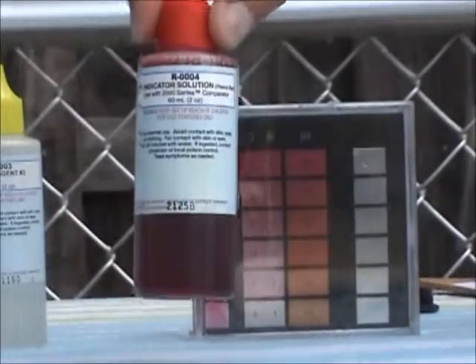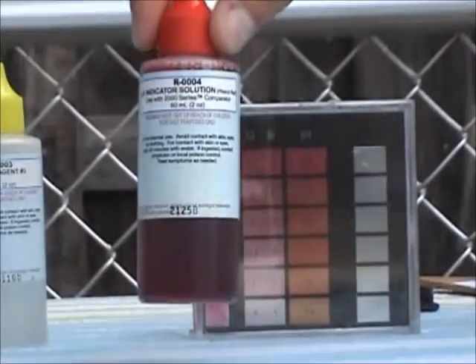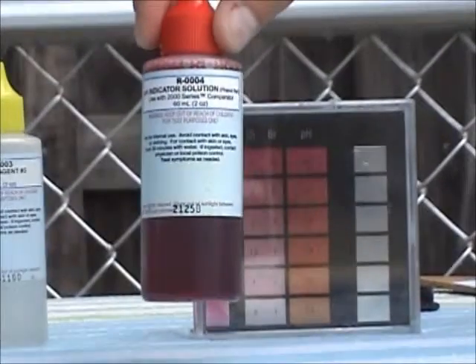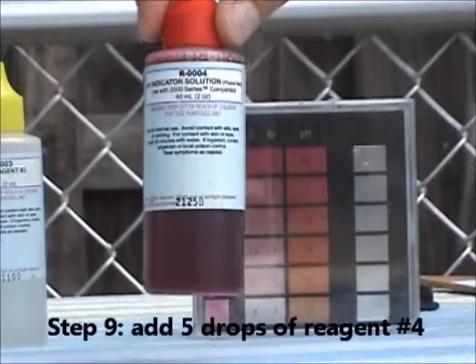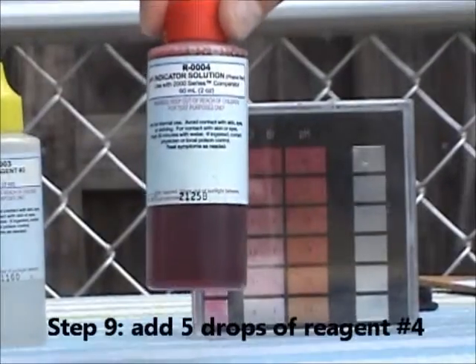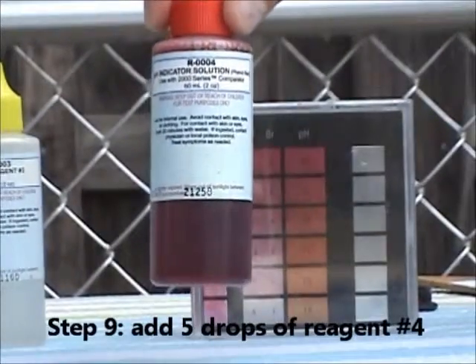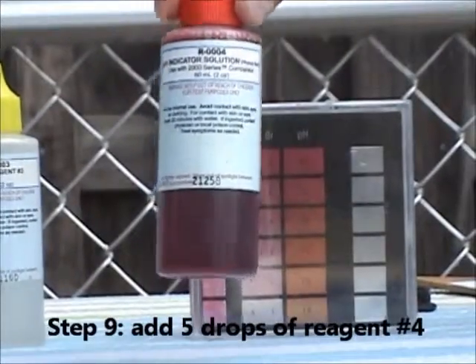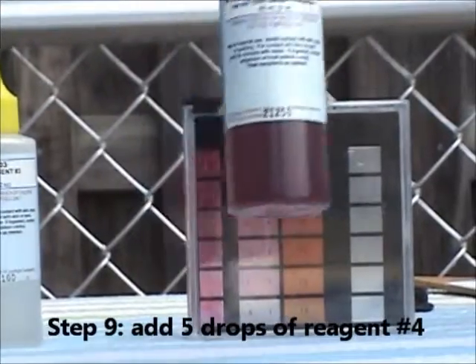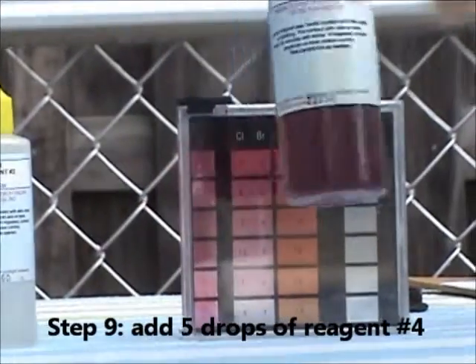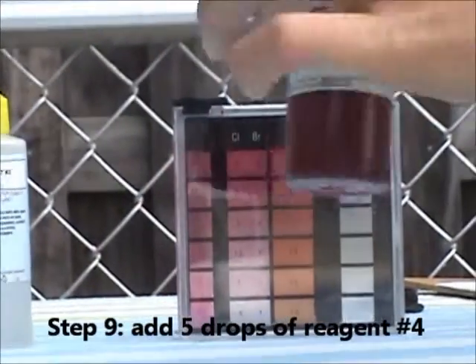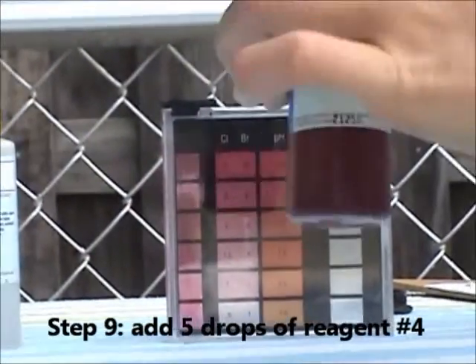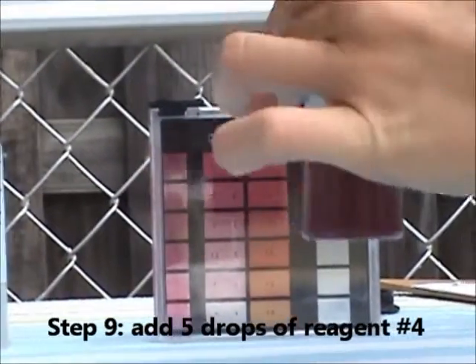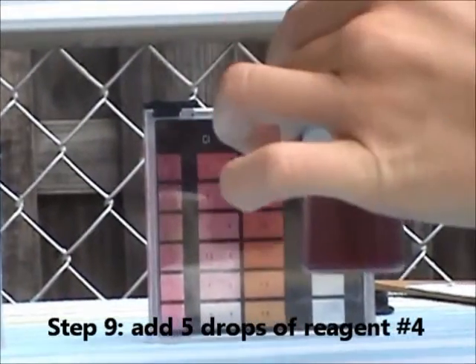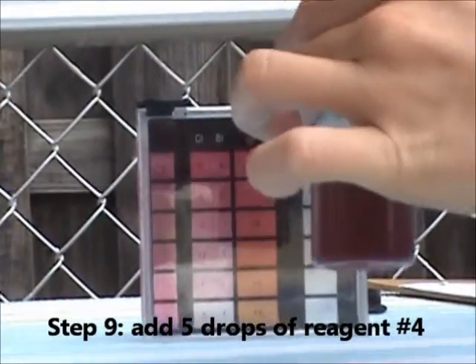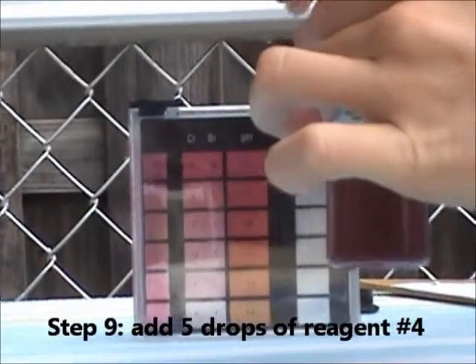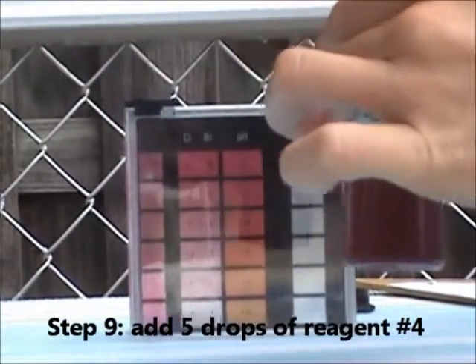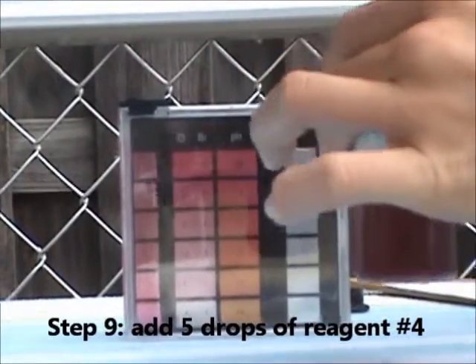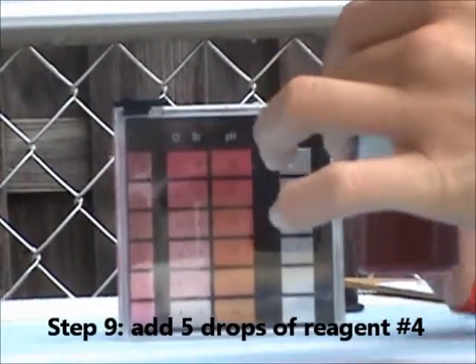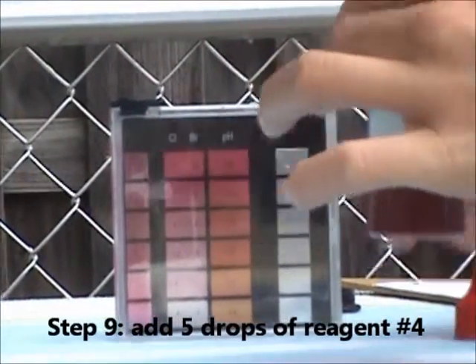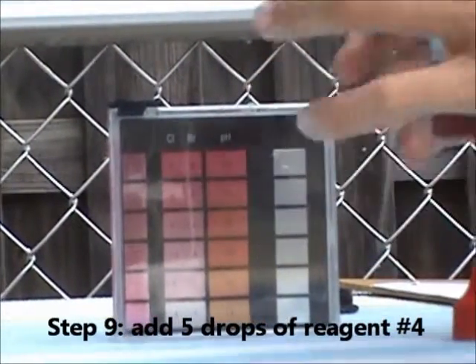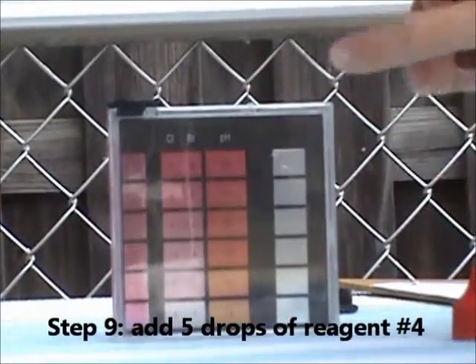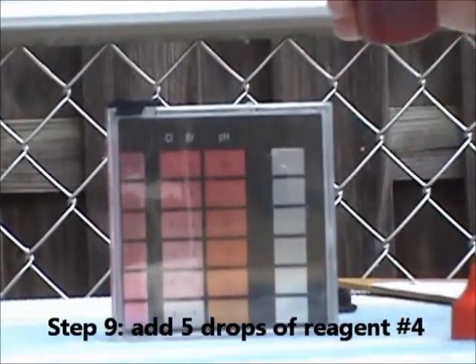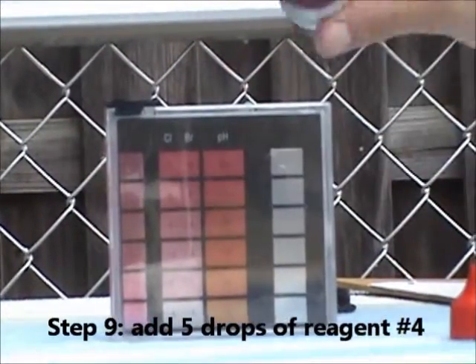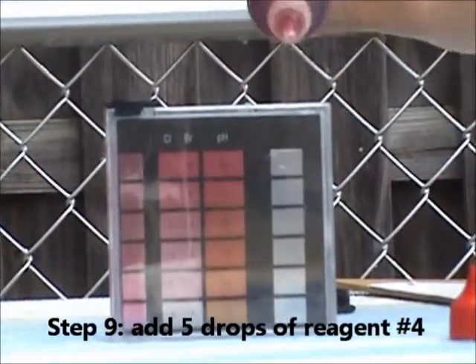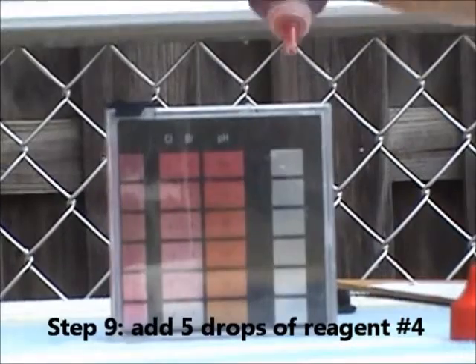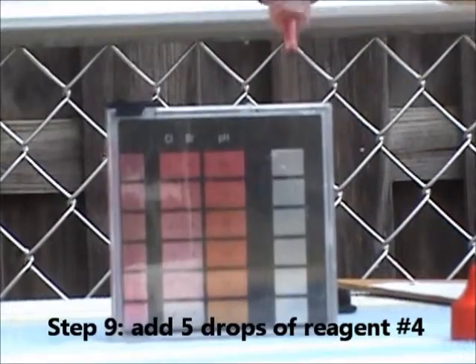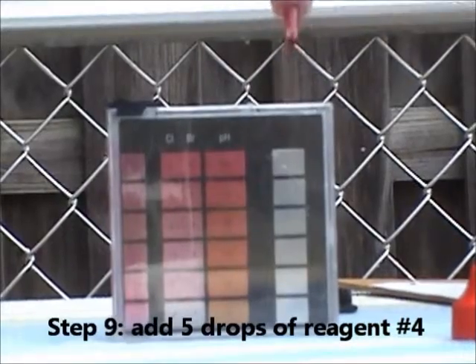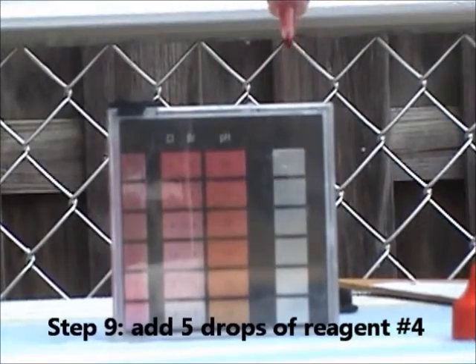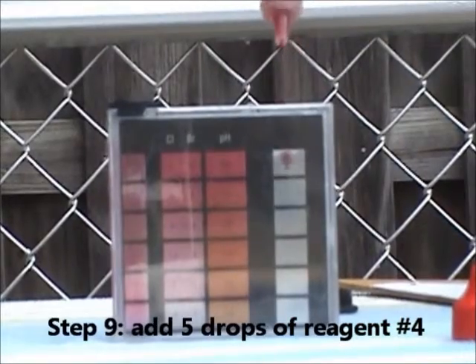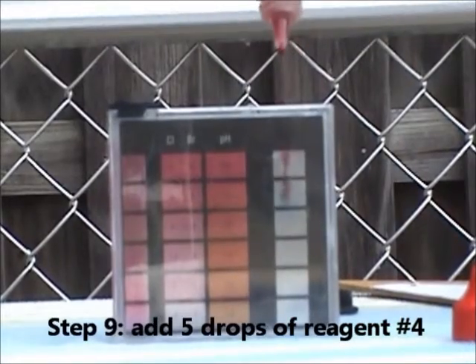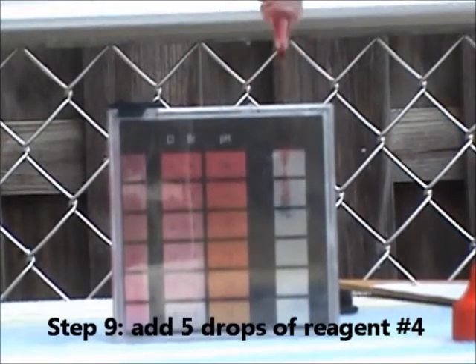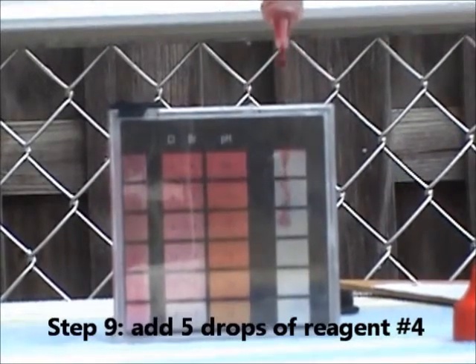Step number nine: add five drops of reagent number four into the large side of the comparator block this time.